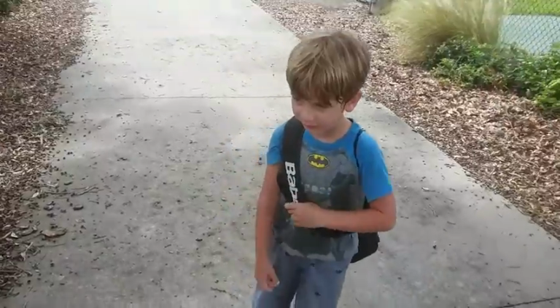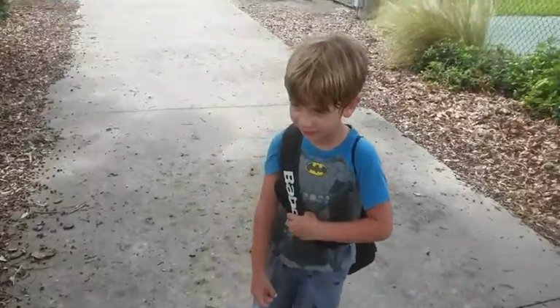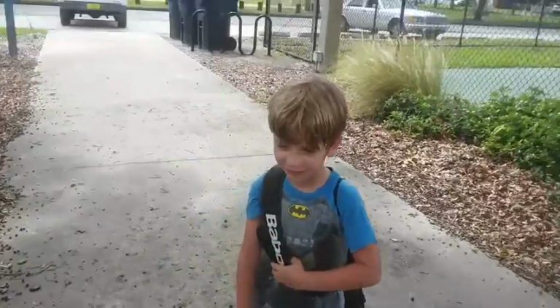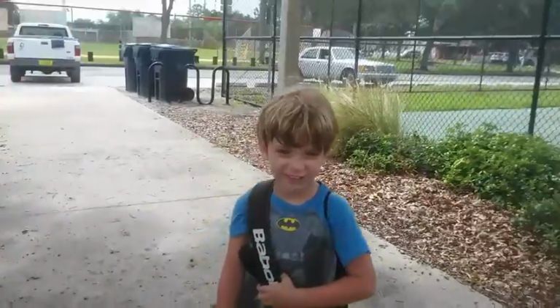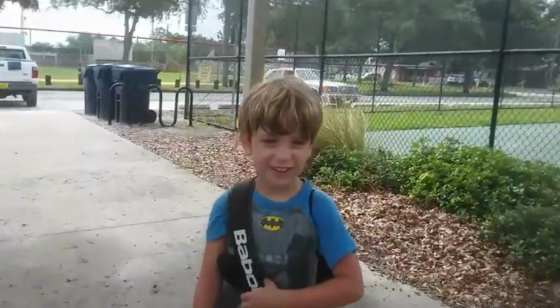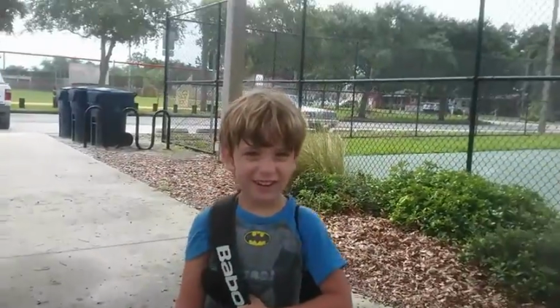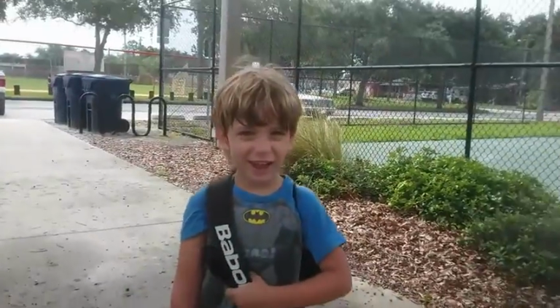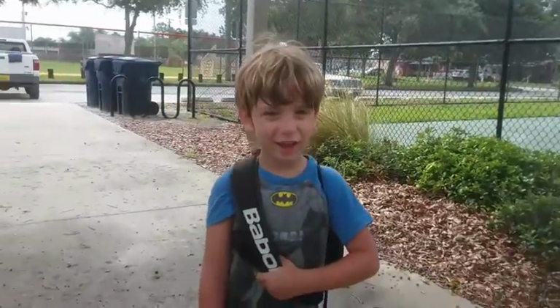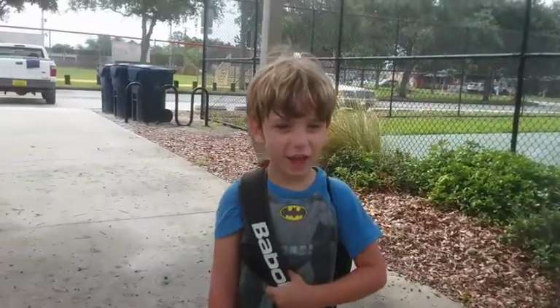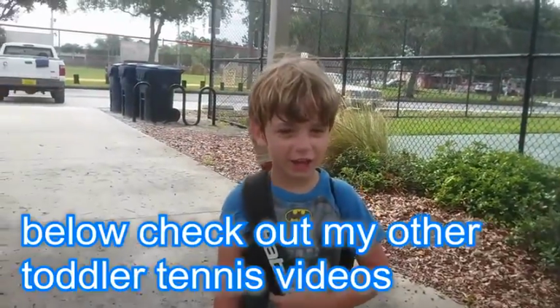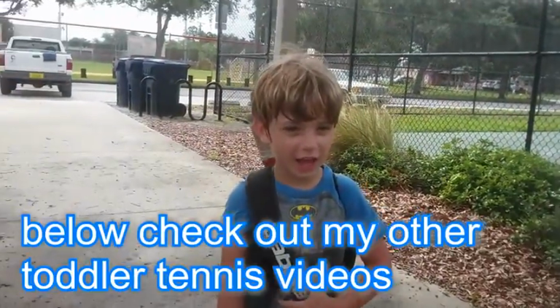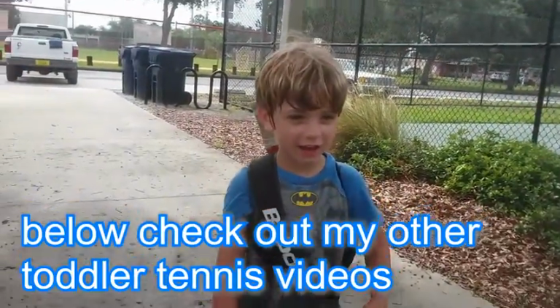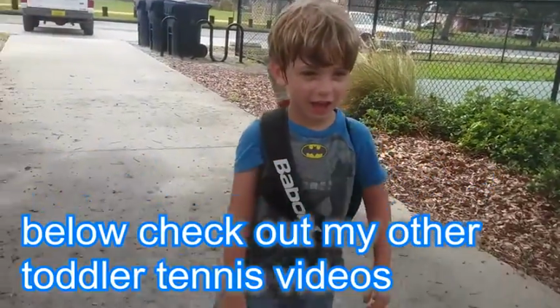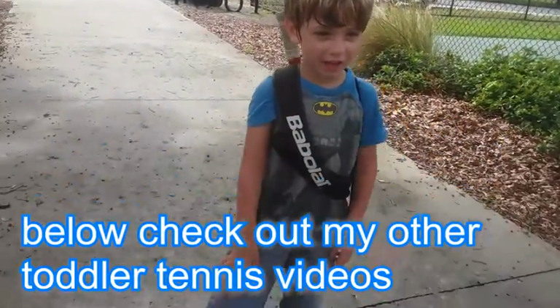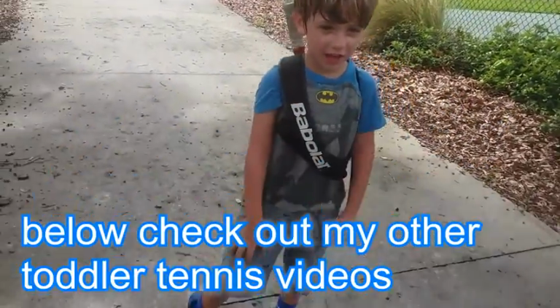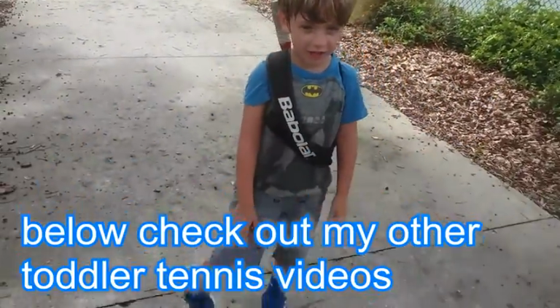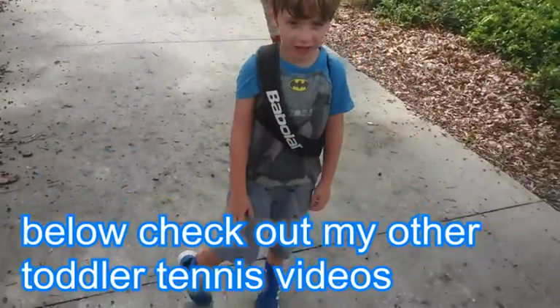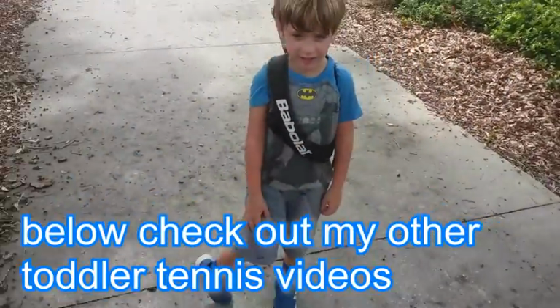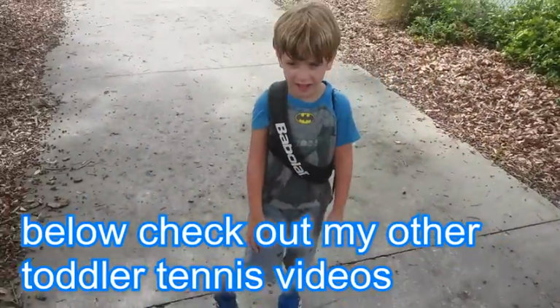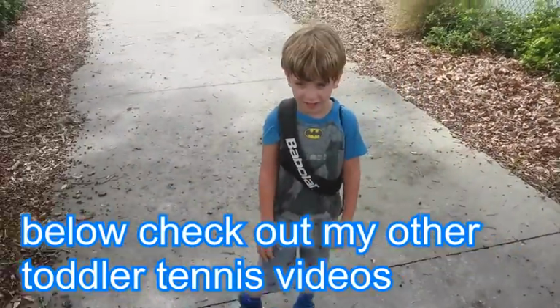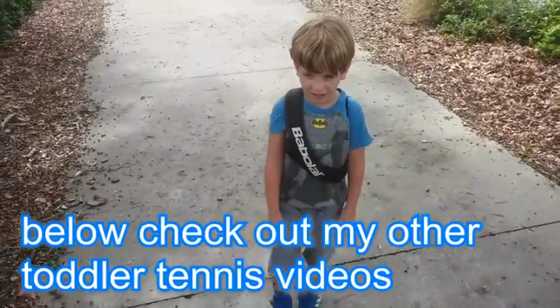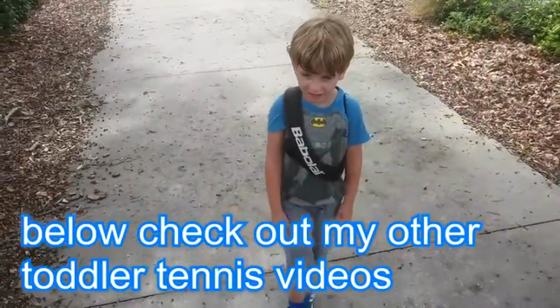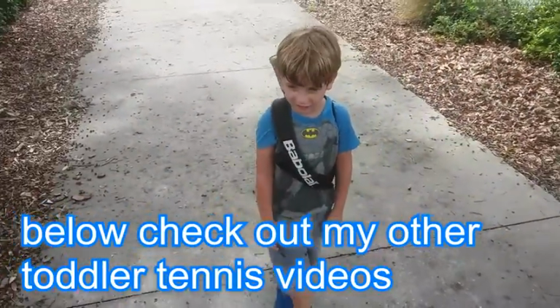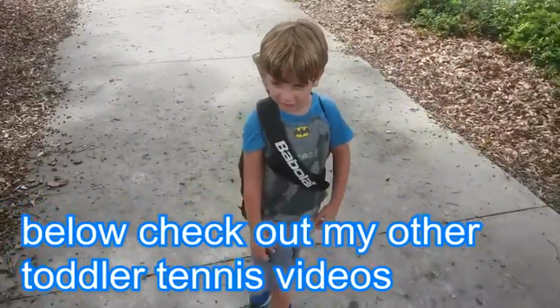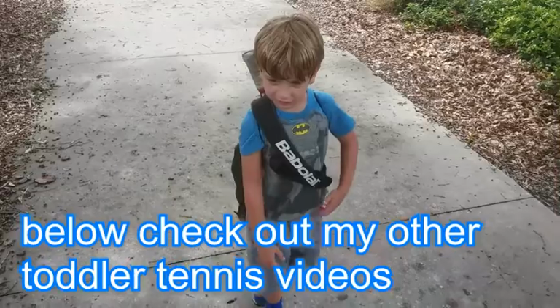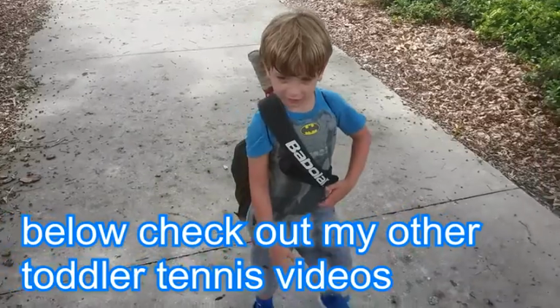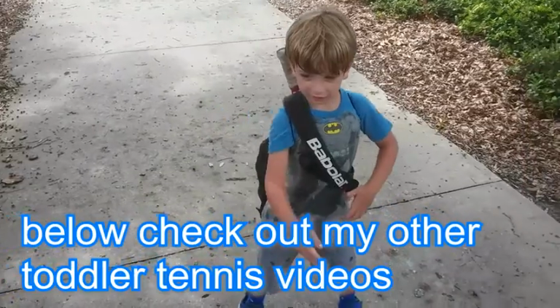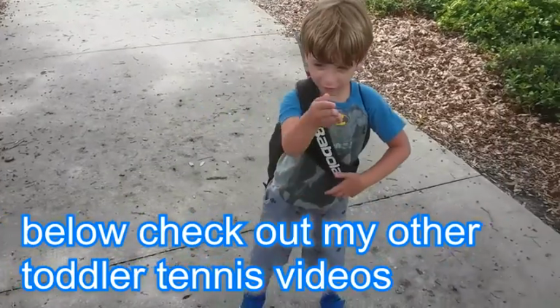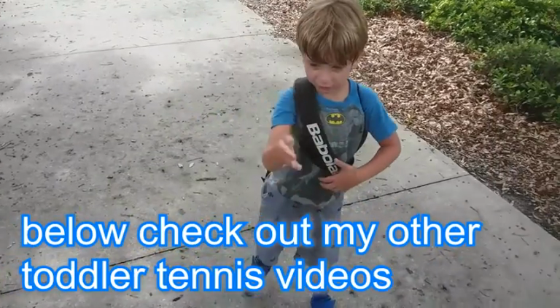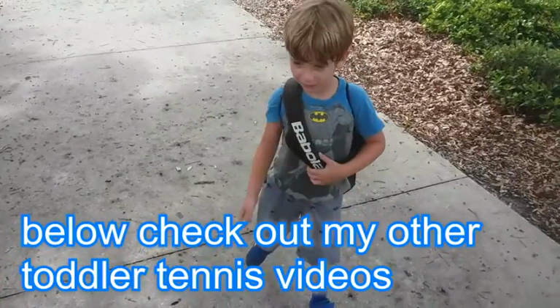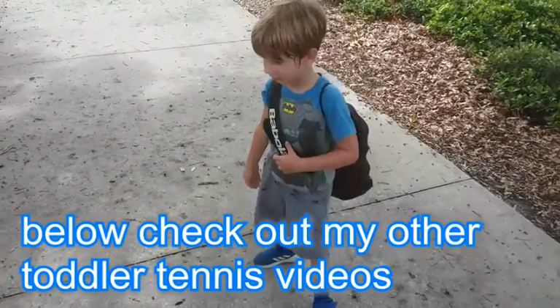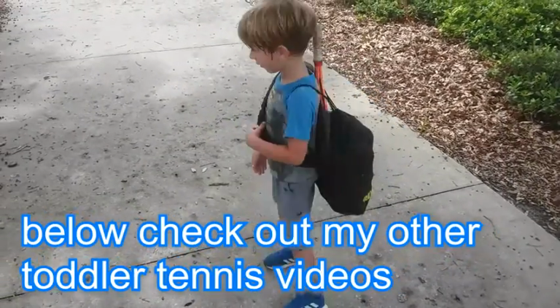Ghostbusters. Are you a tennis player or a ghostbuster? Ghostbusters.